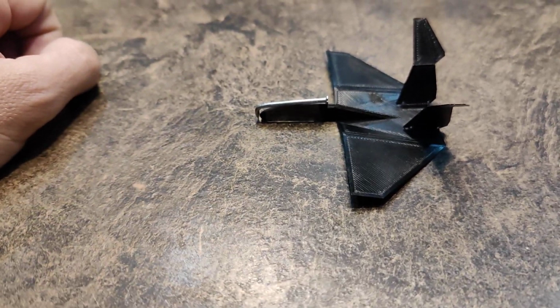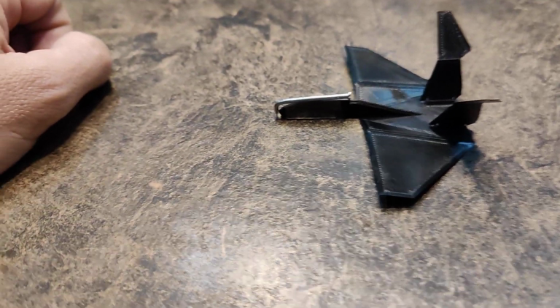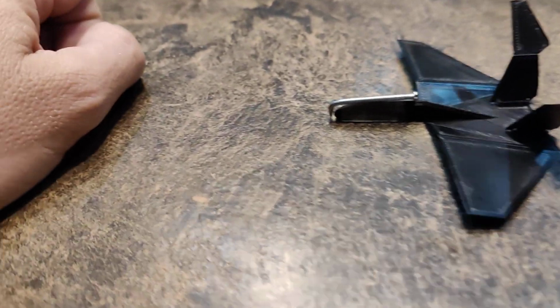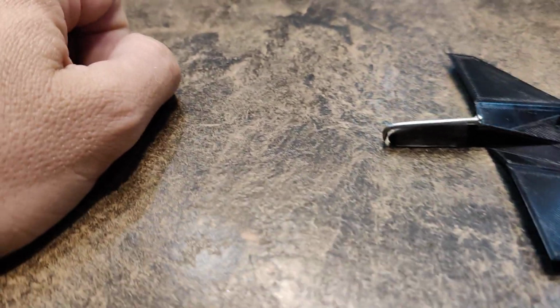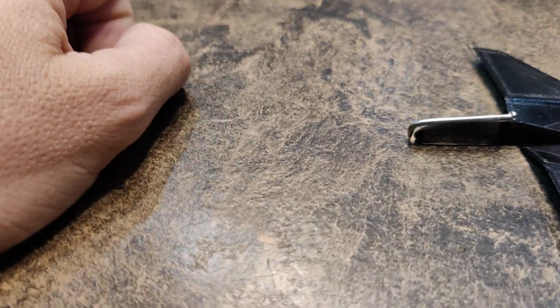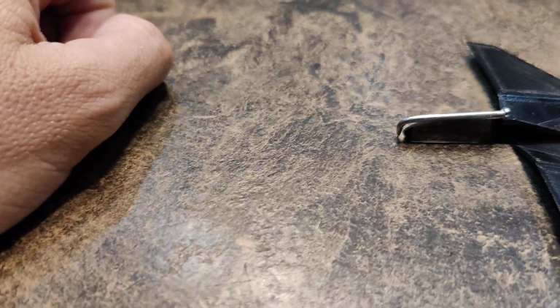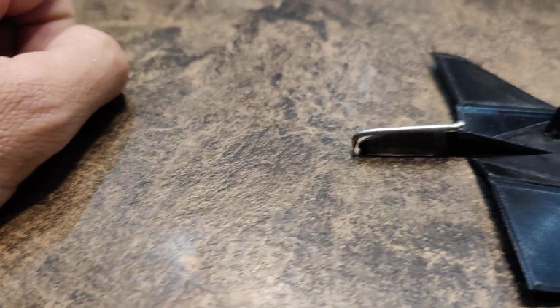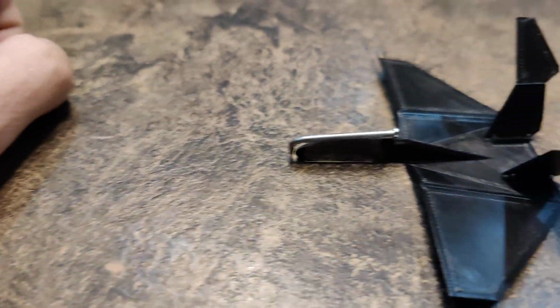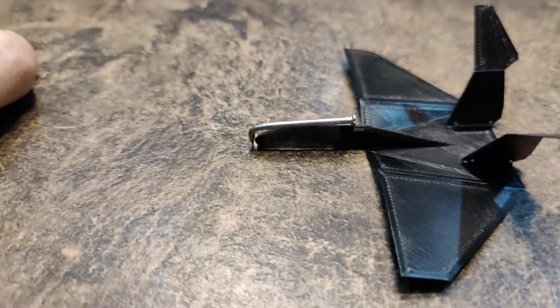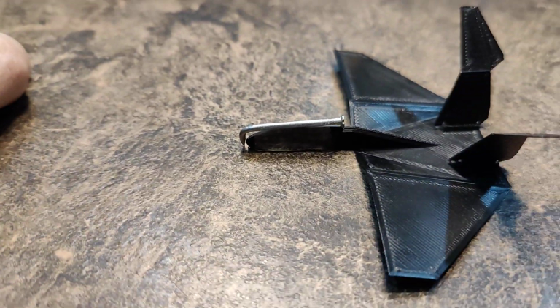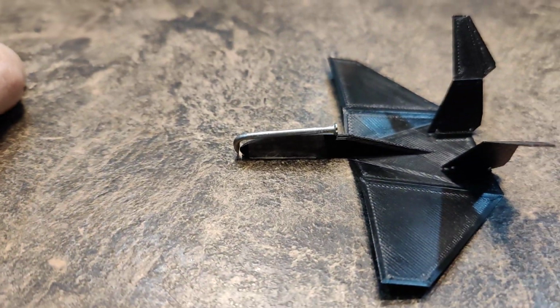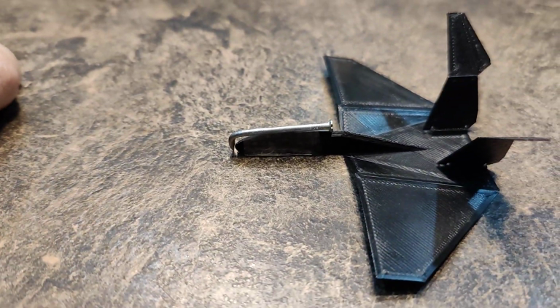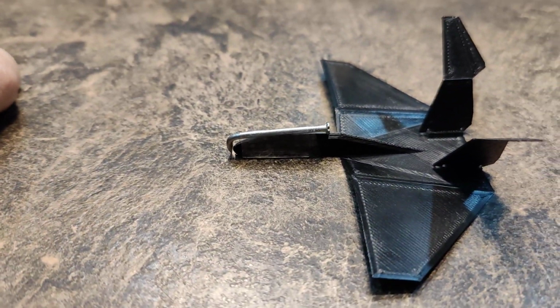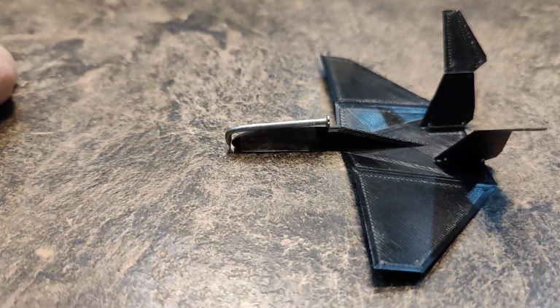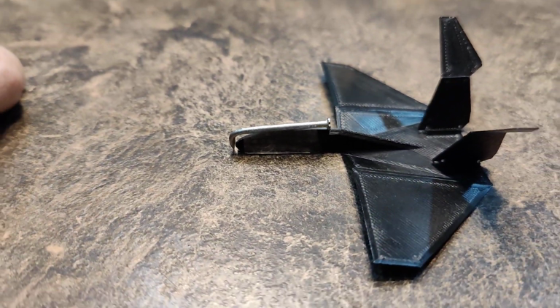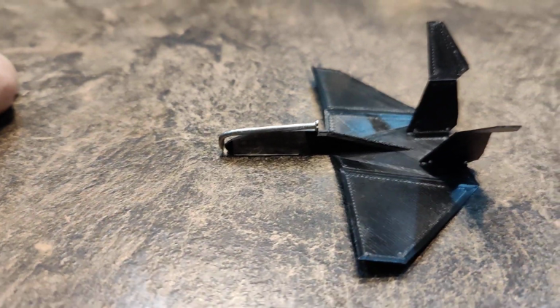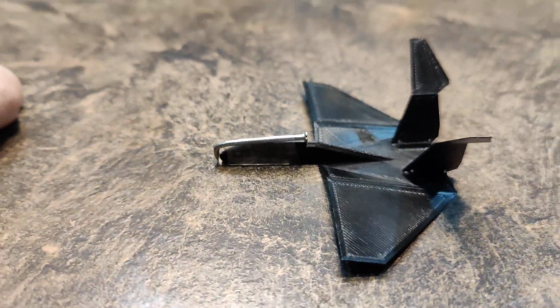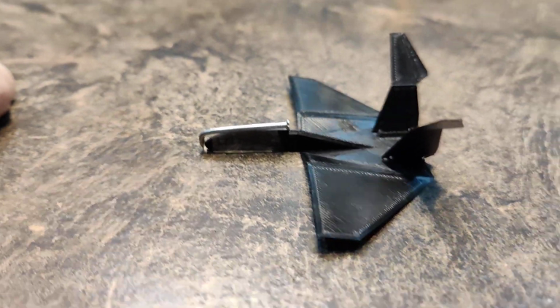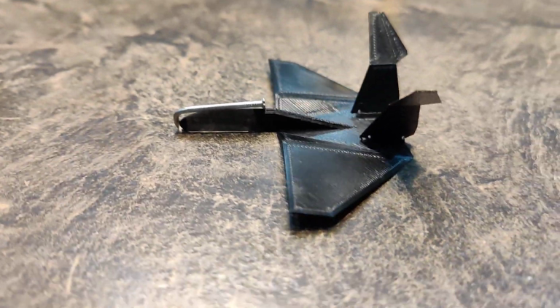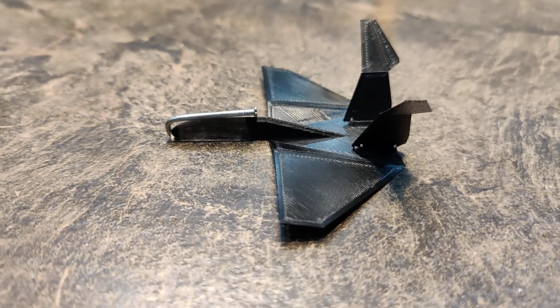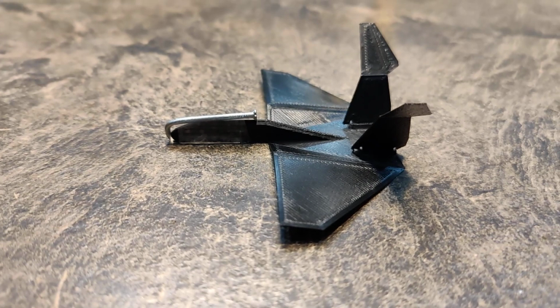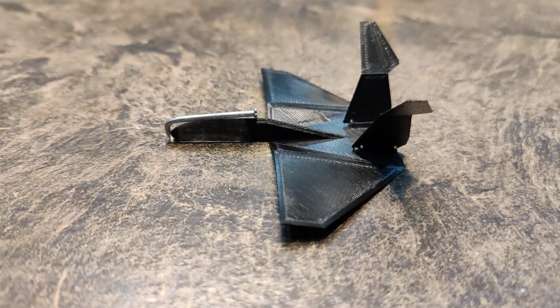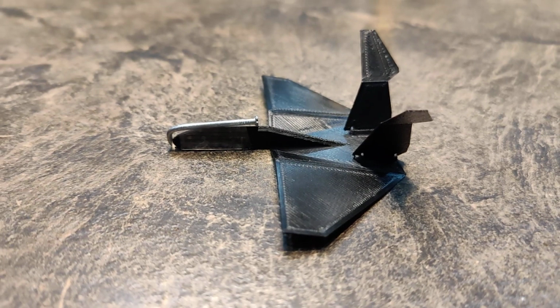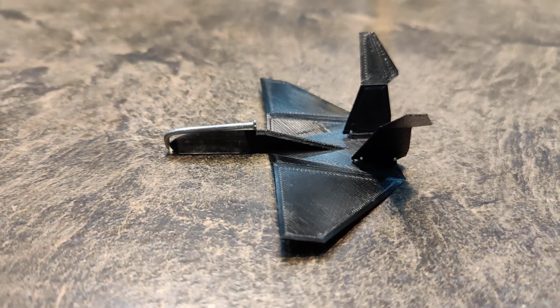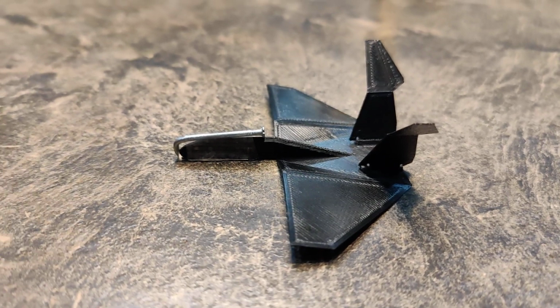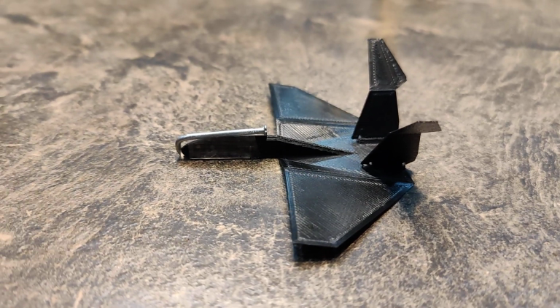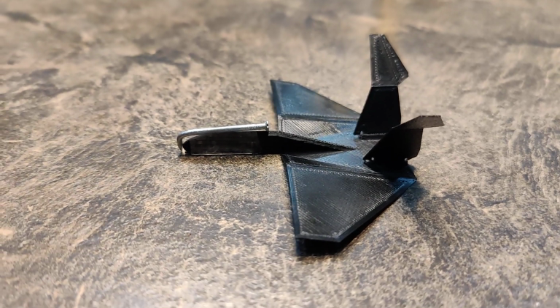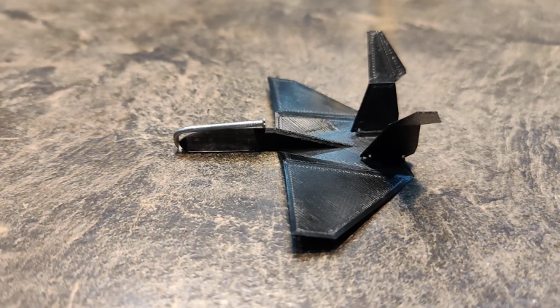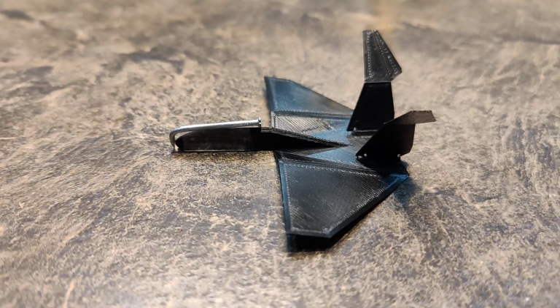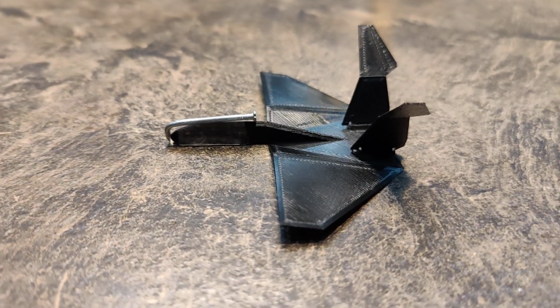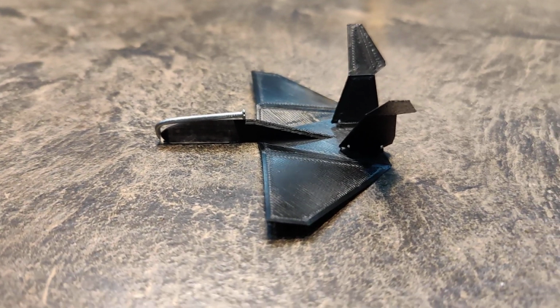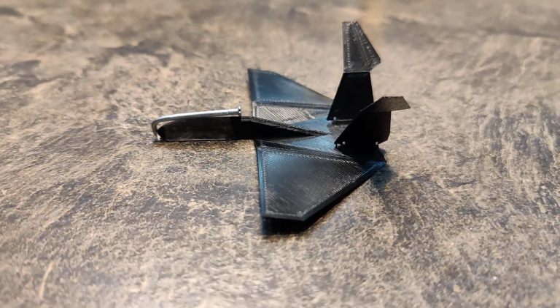But for the meantime, I have a little tack tape on it.